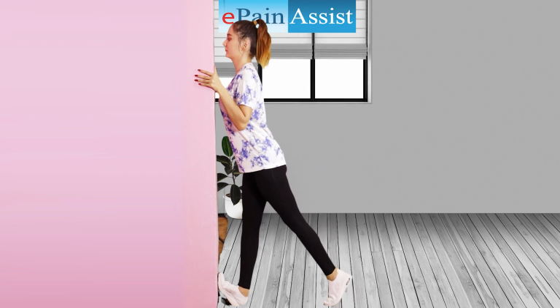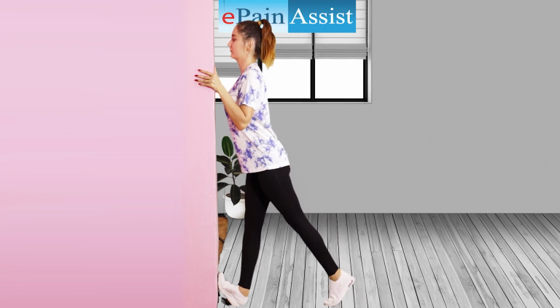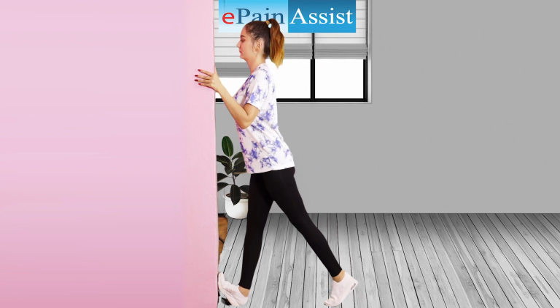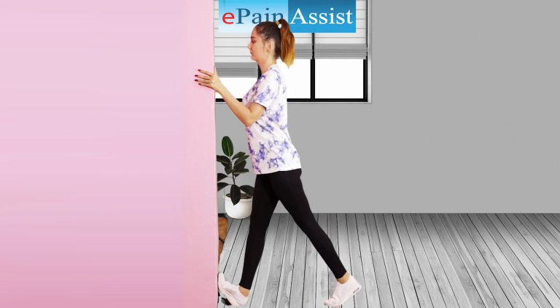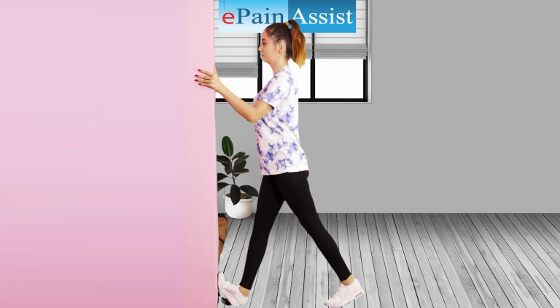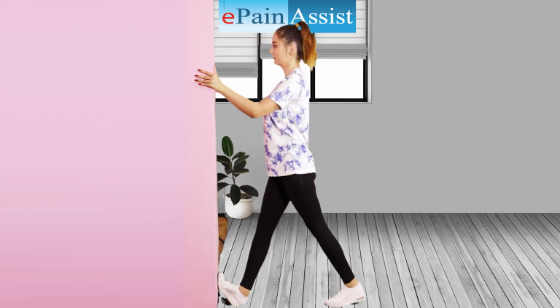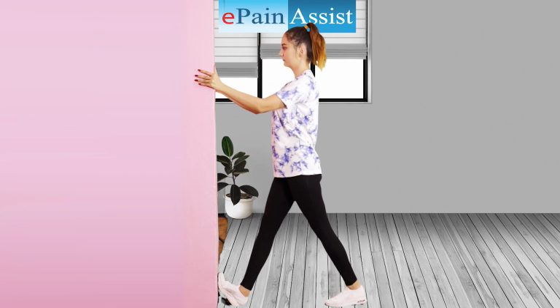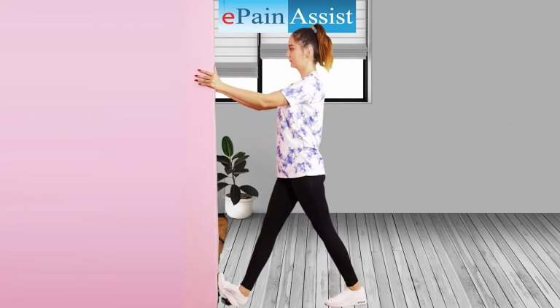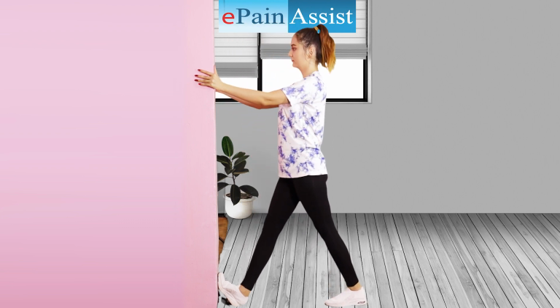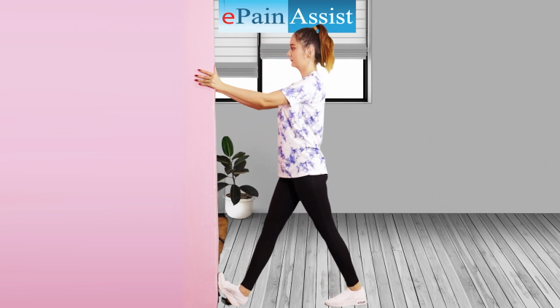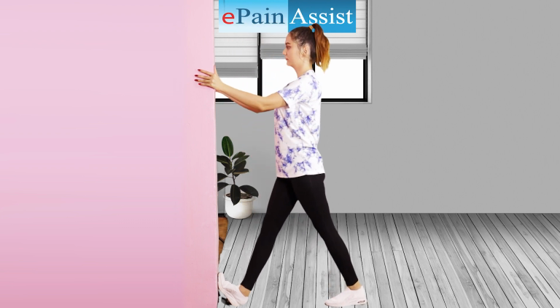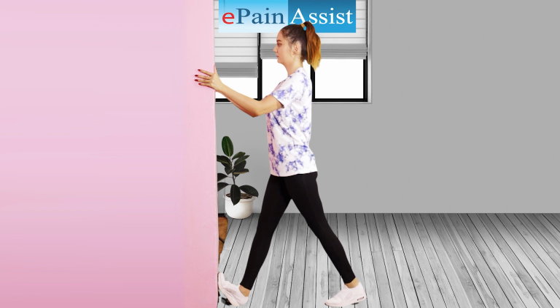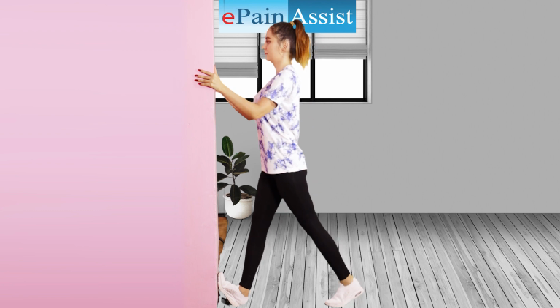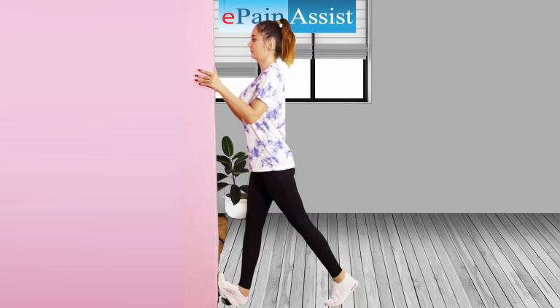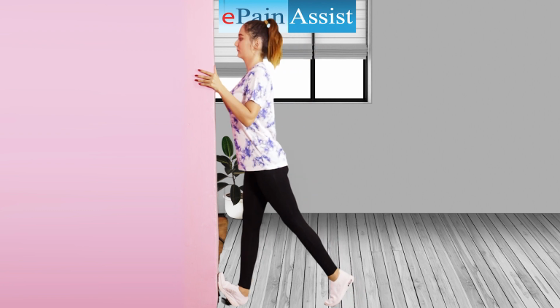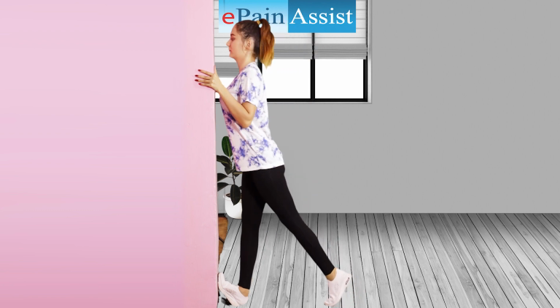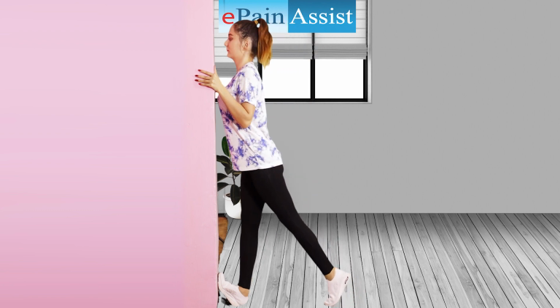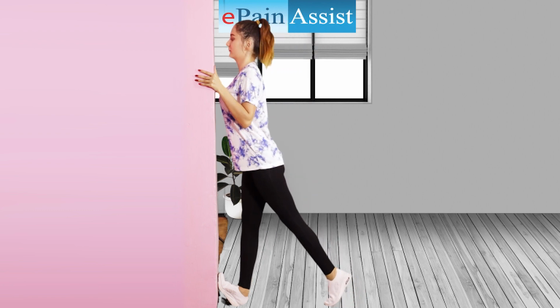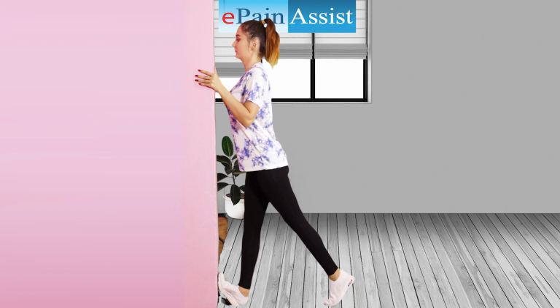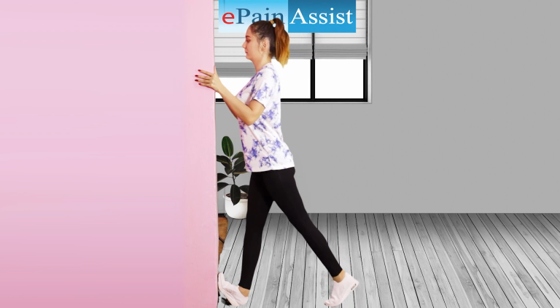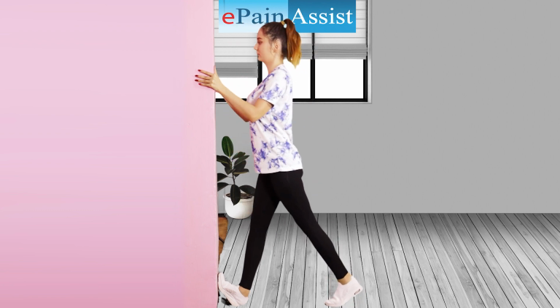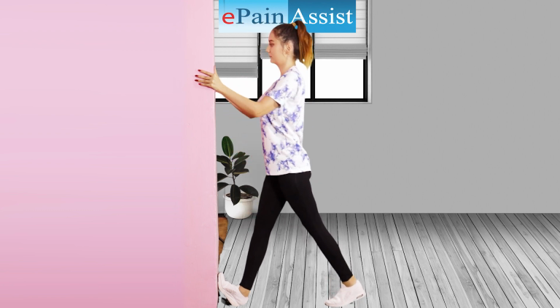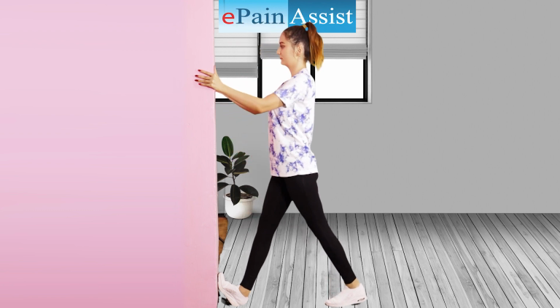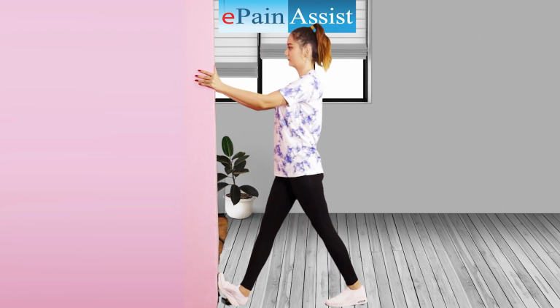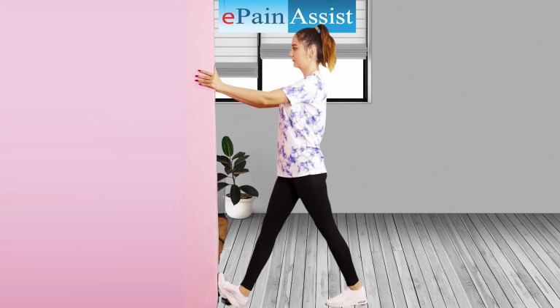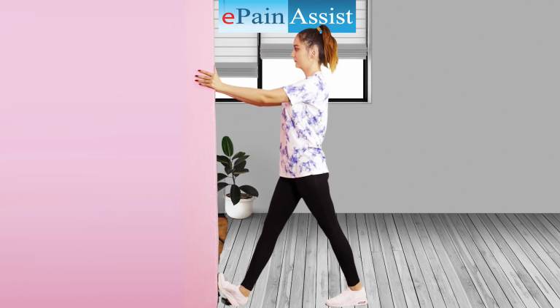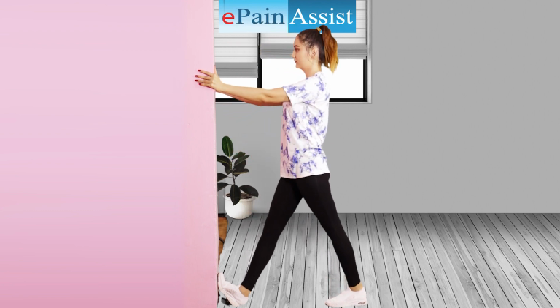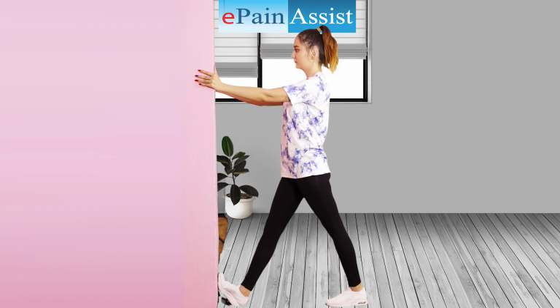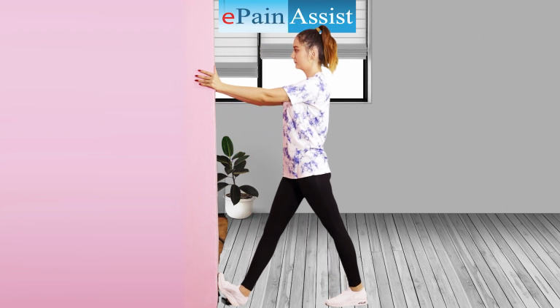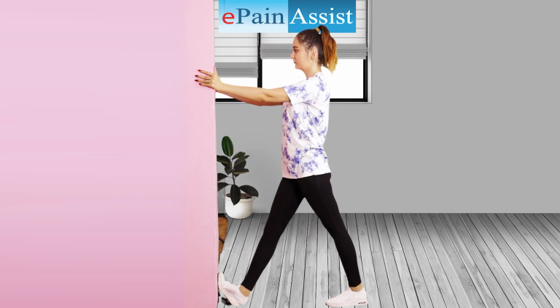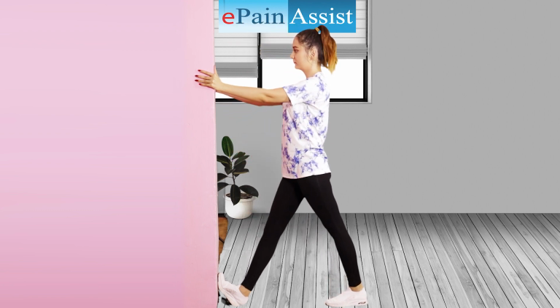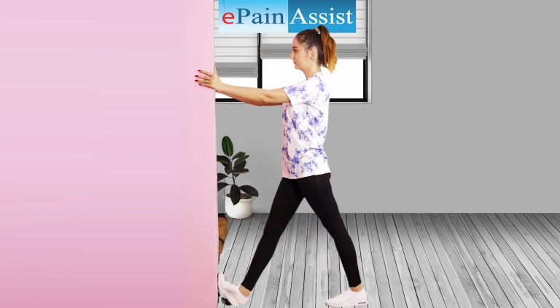Benefits: Stretches the calf muscles, provides relief from calf muscle tightness, and strengthens the calf muscles.